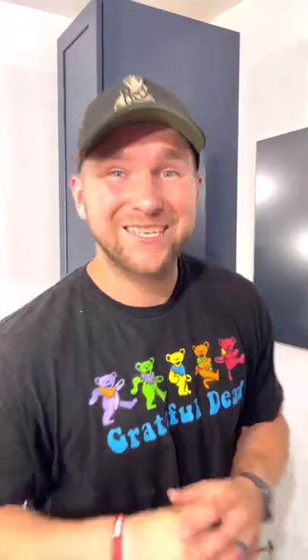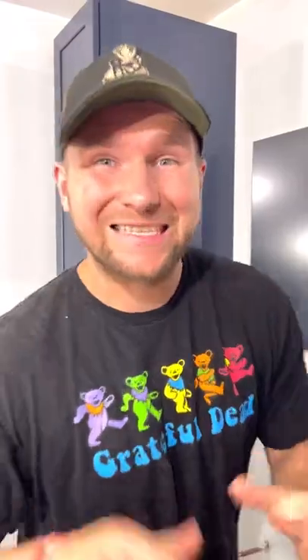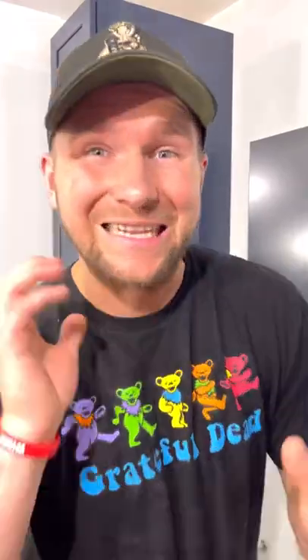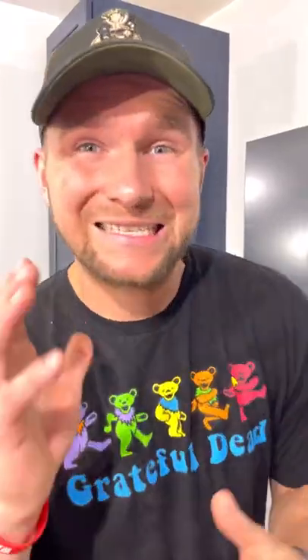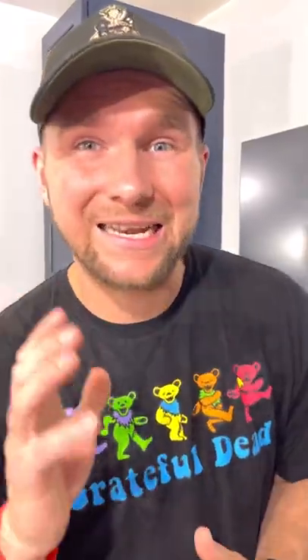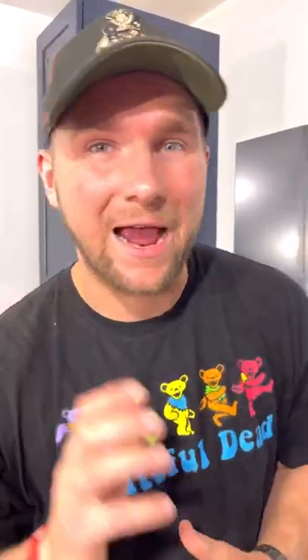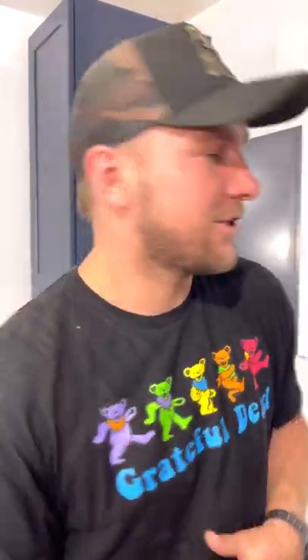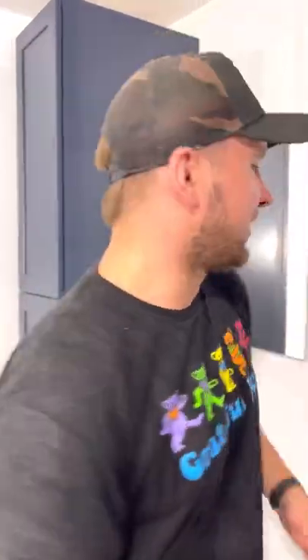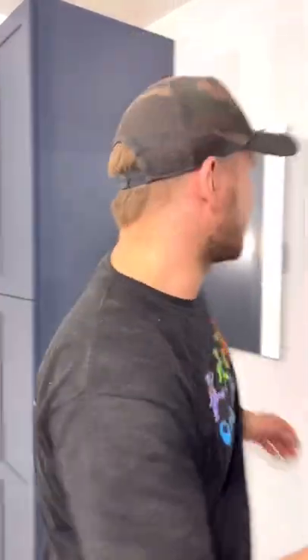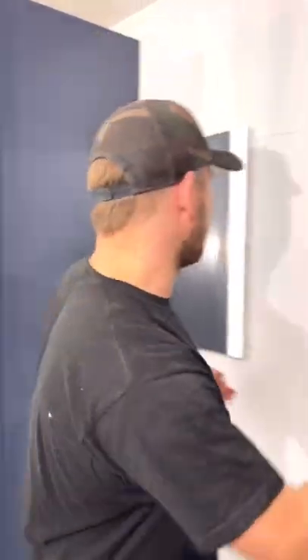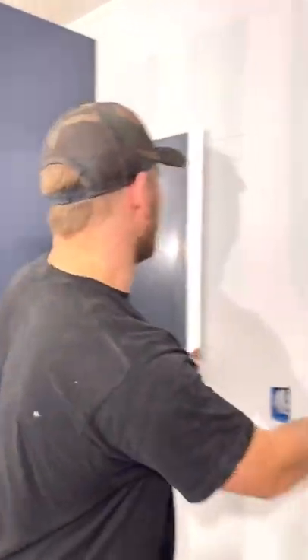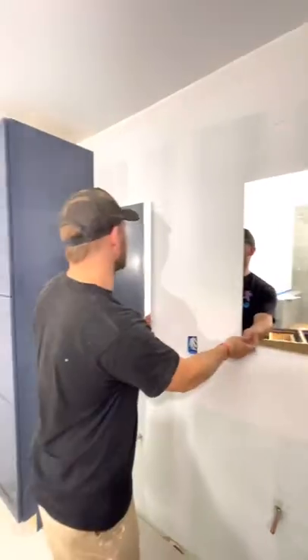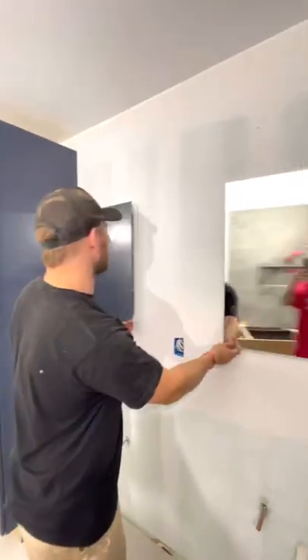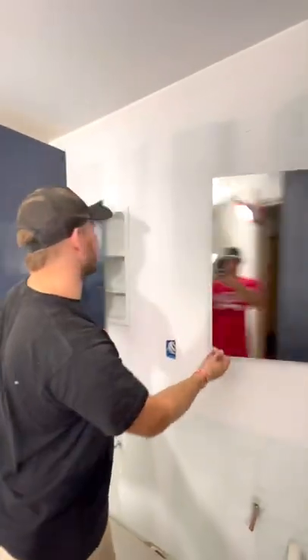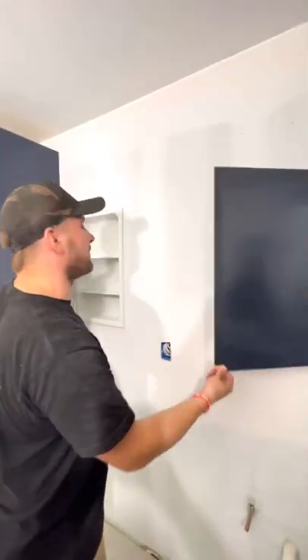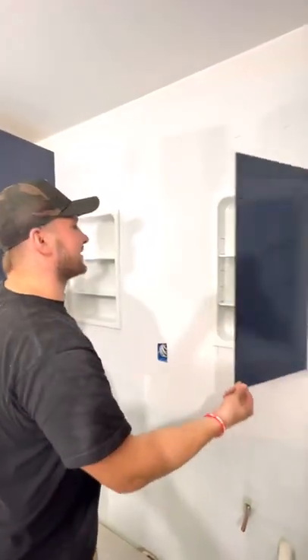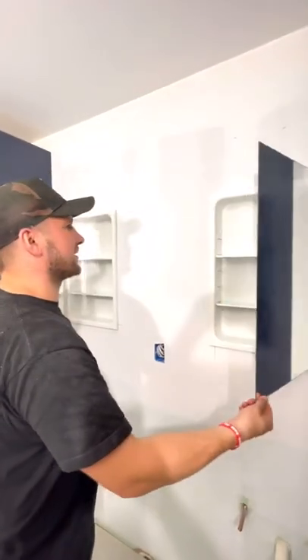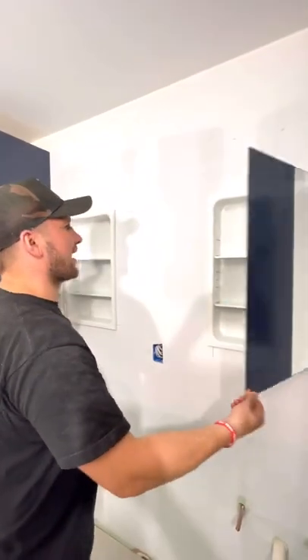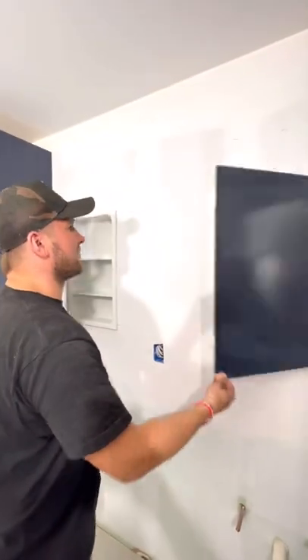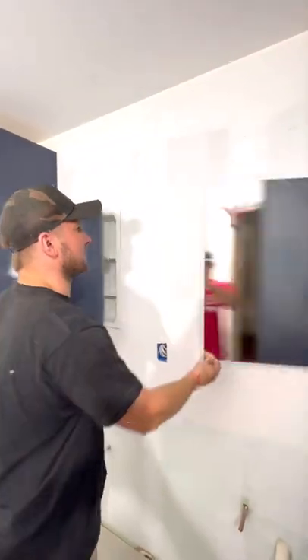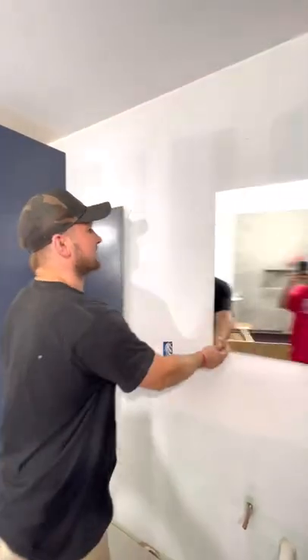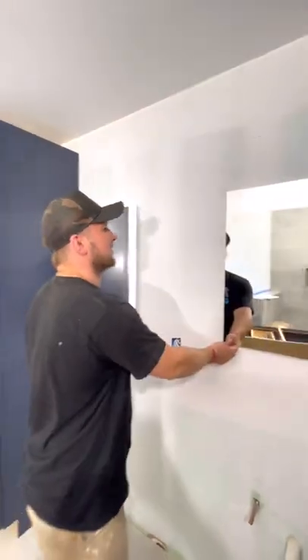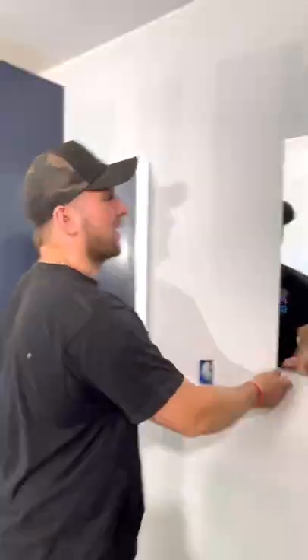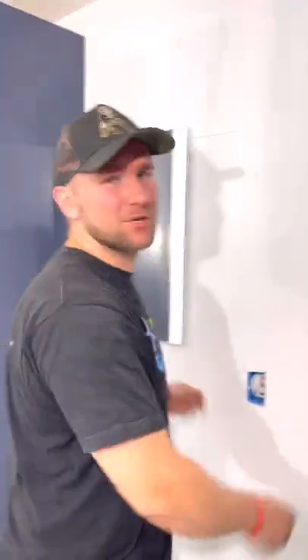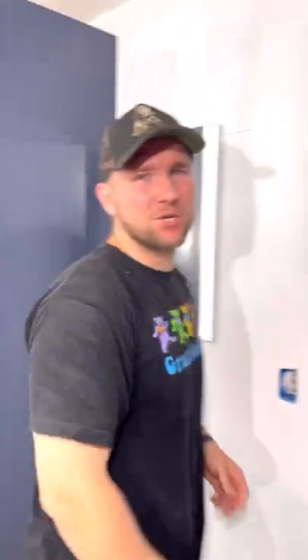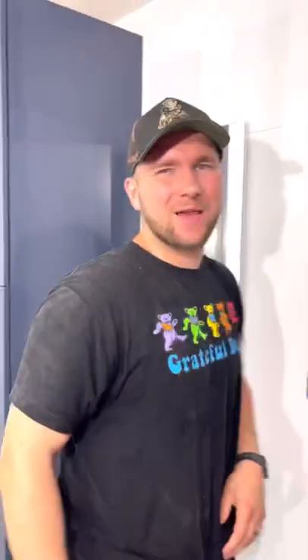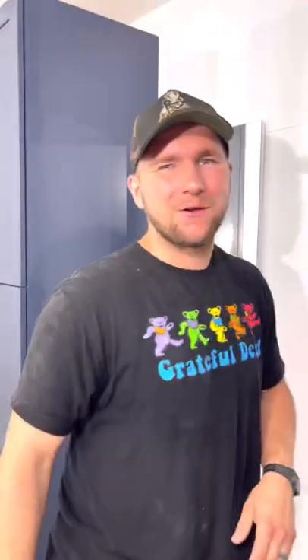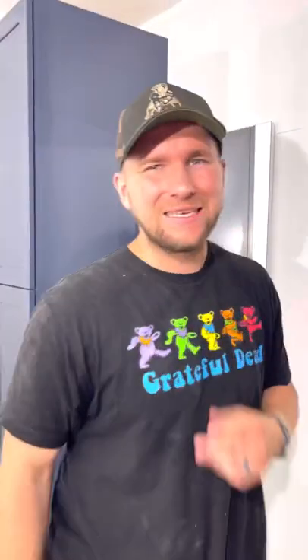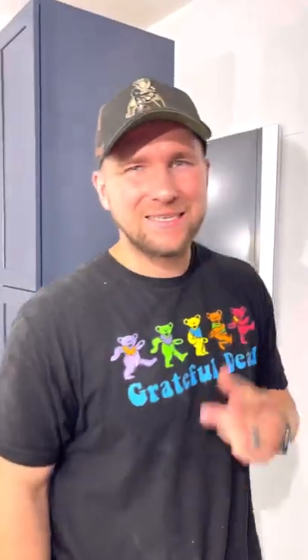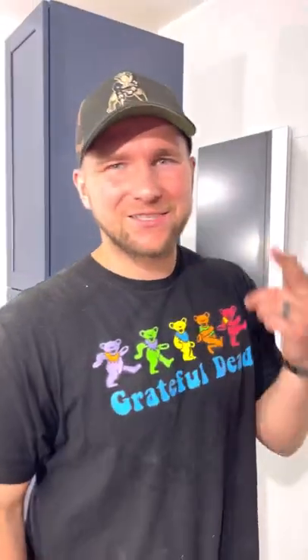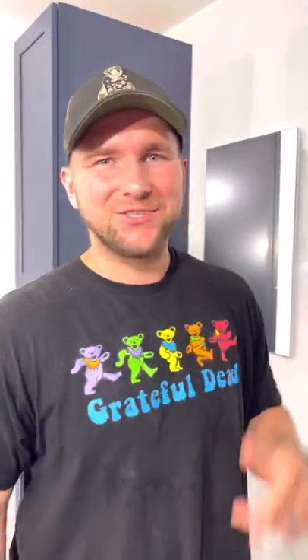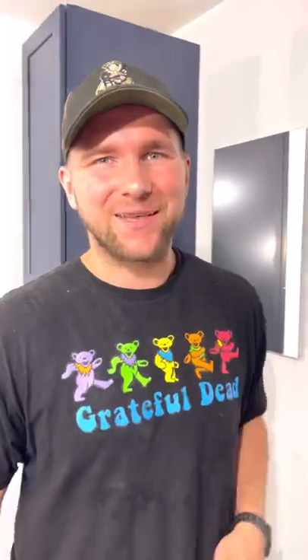It took us less than an hour to install both of these medicine cabinets. I'm going to show you how easy it is to do that.